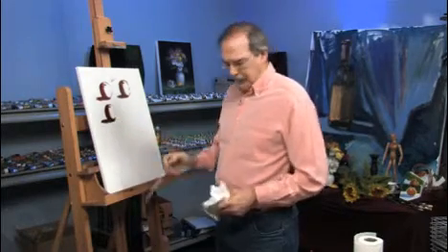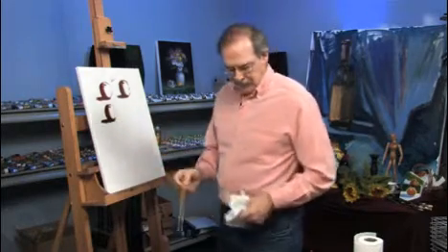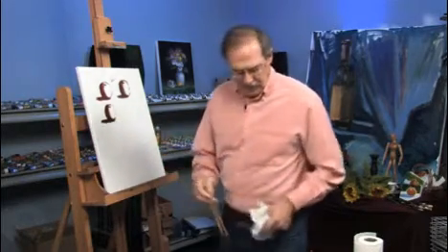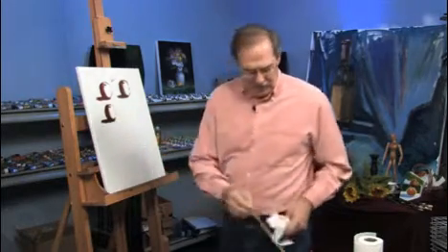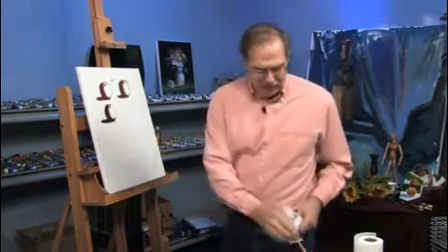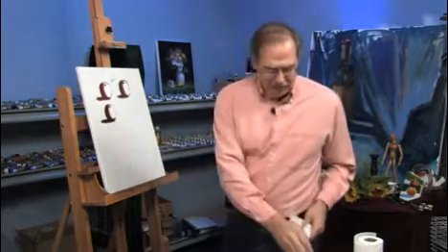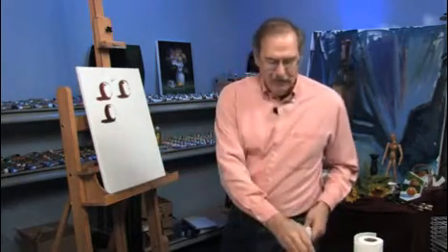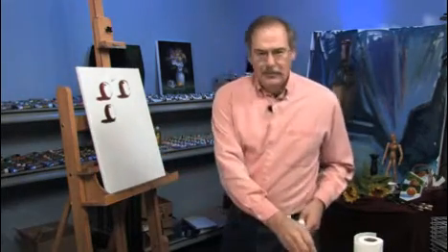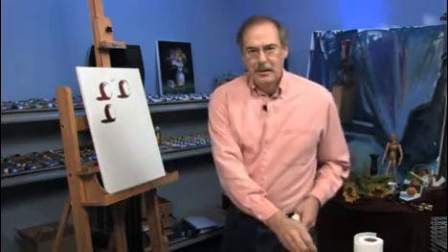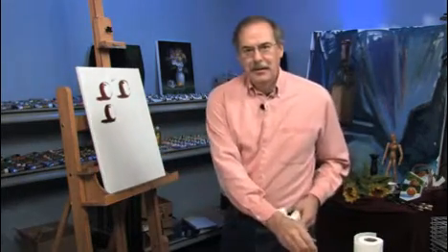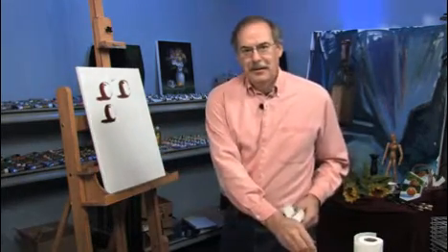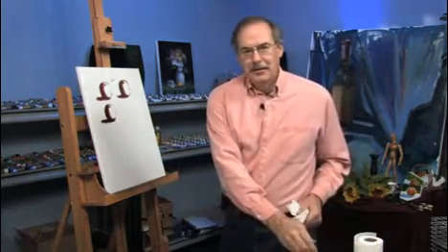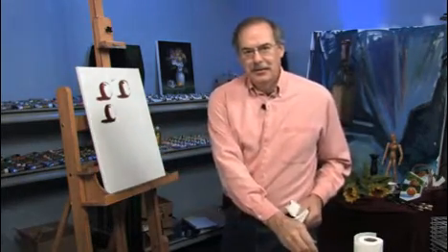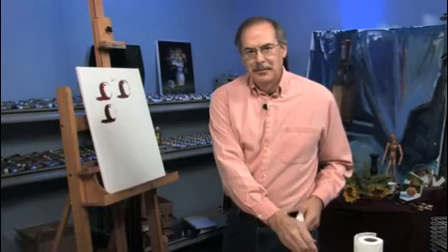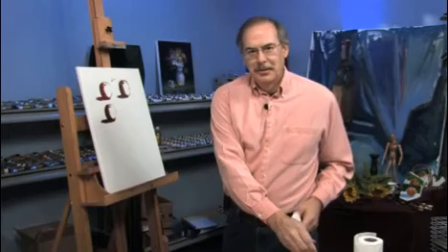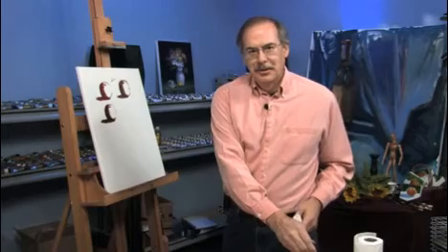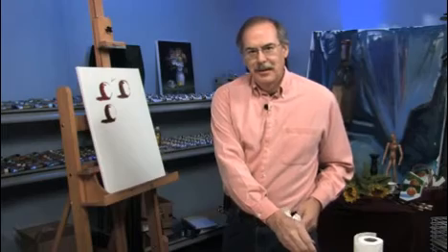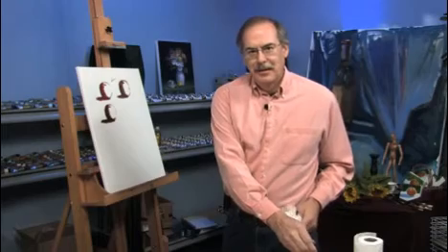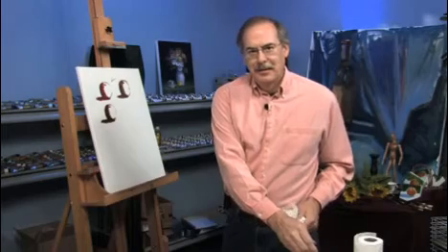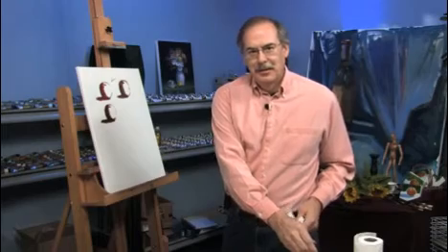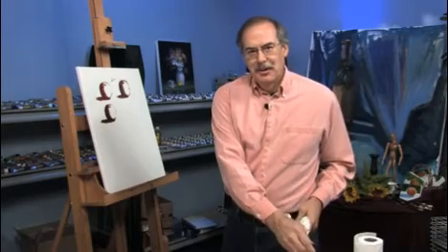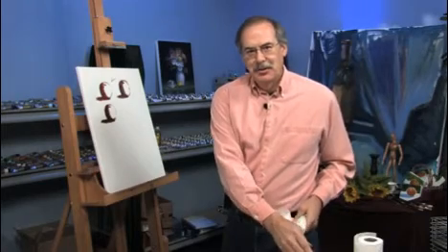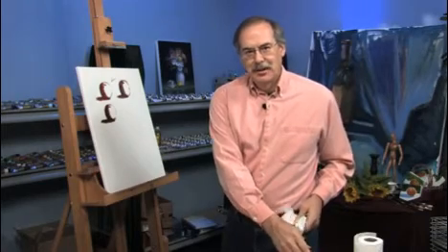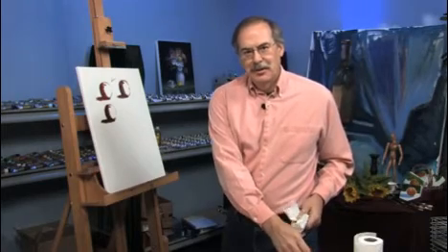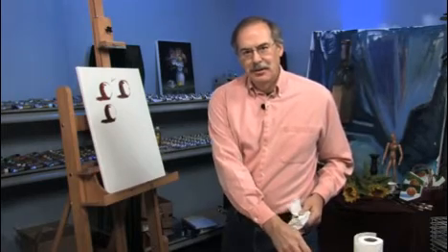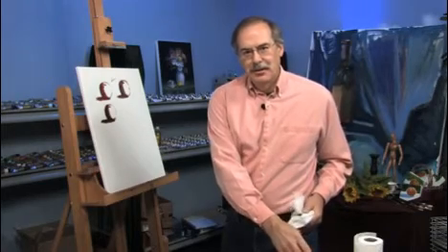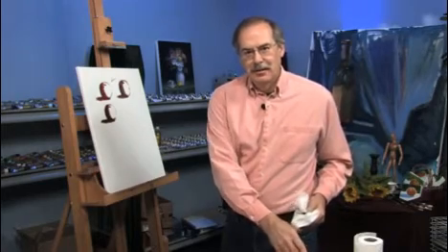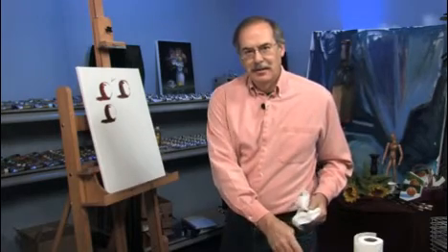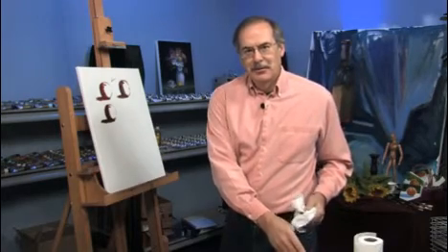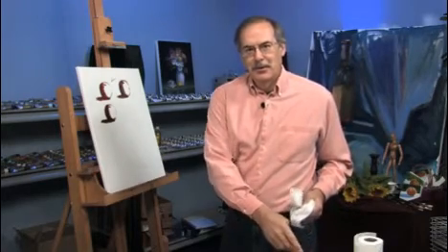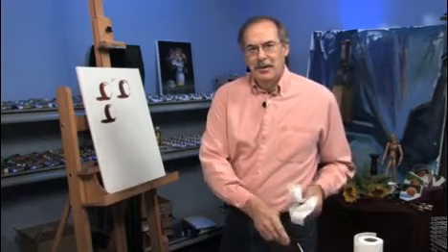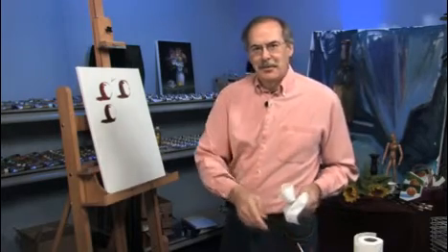So that's our free art lesson for today. I'm James Sulkowski. Thanks for joining me.